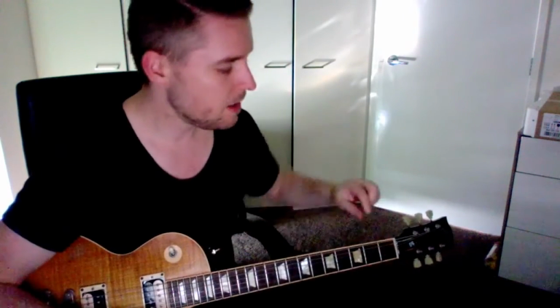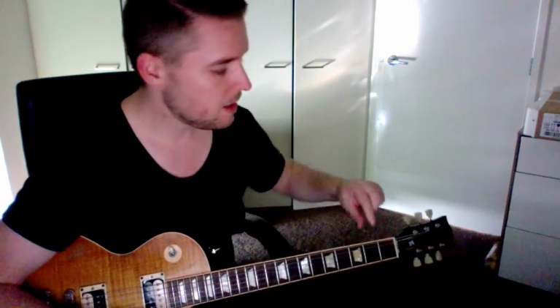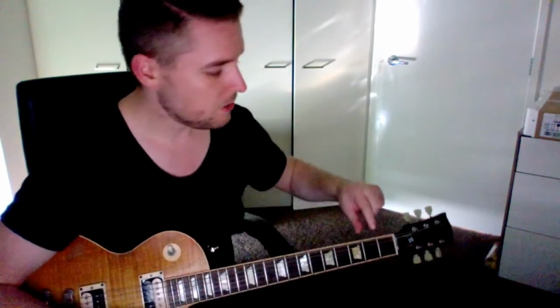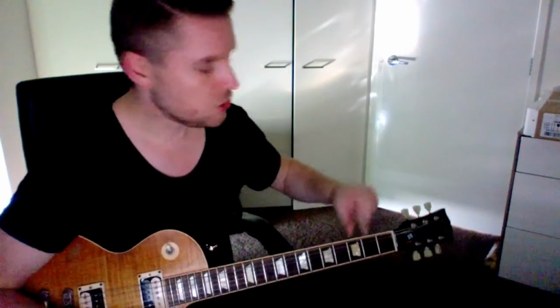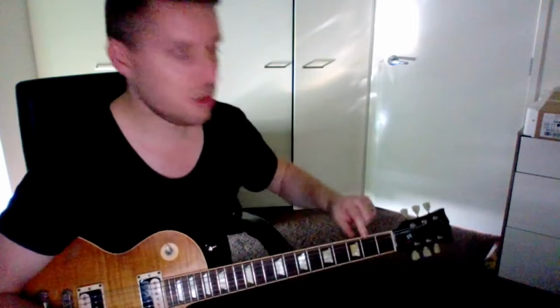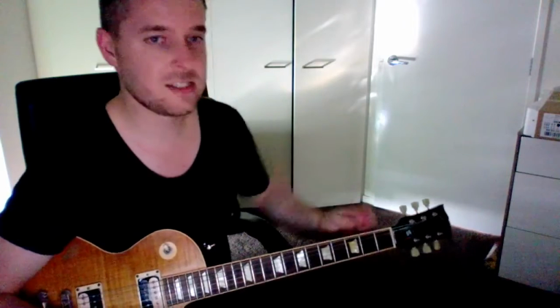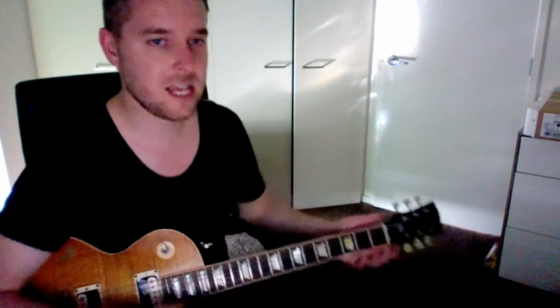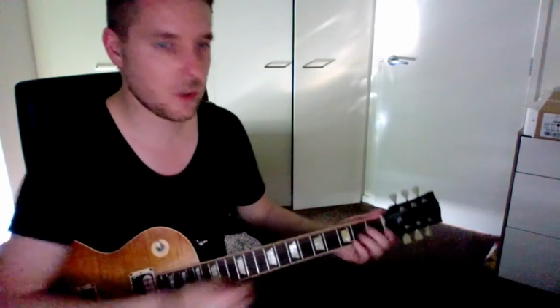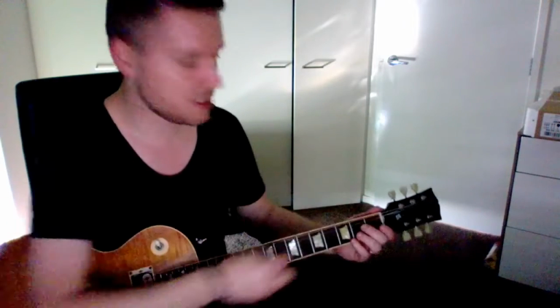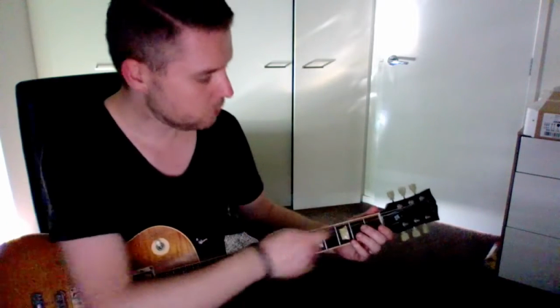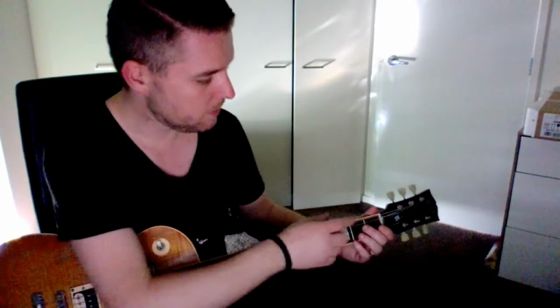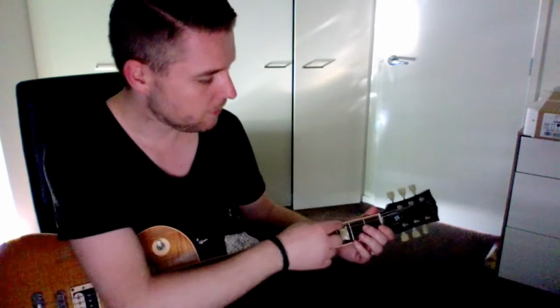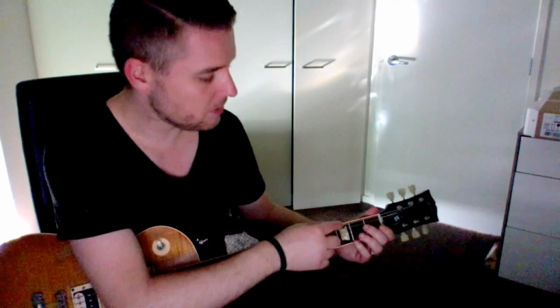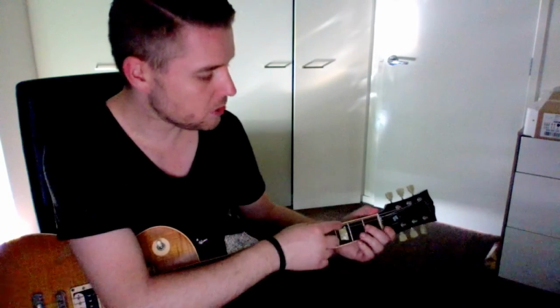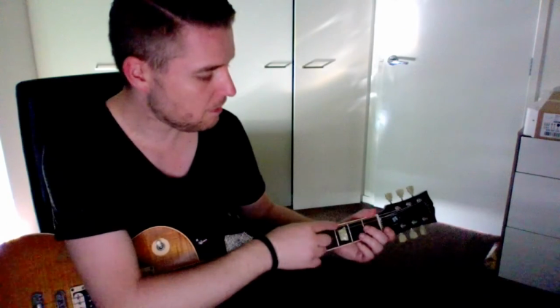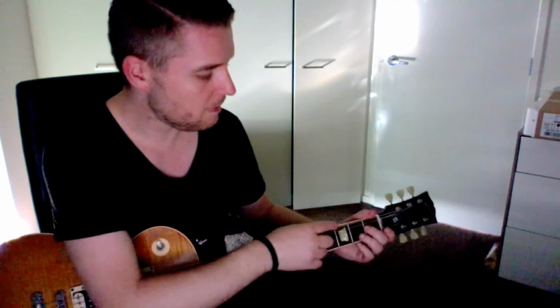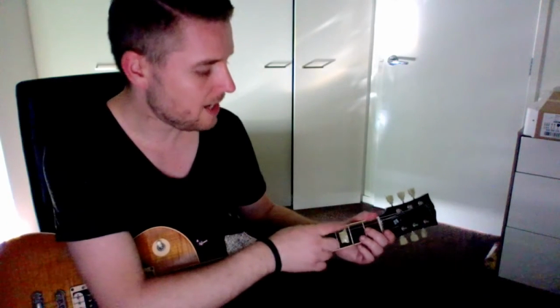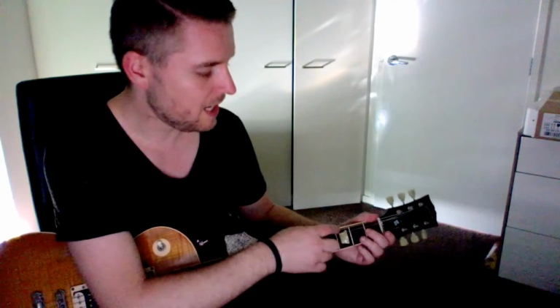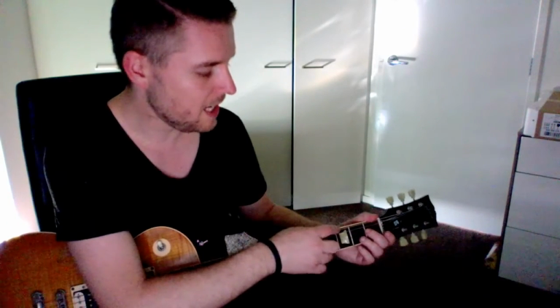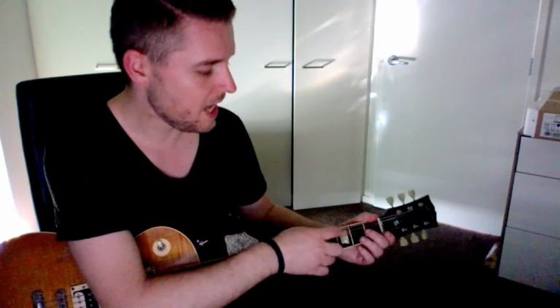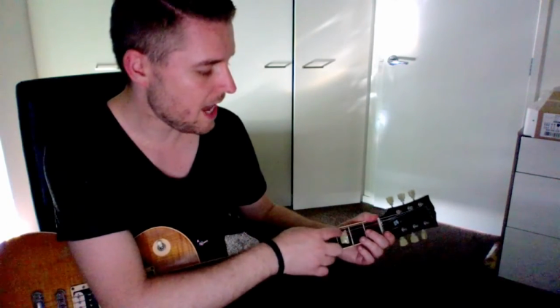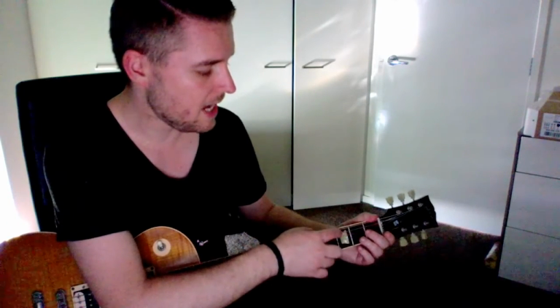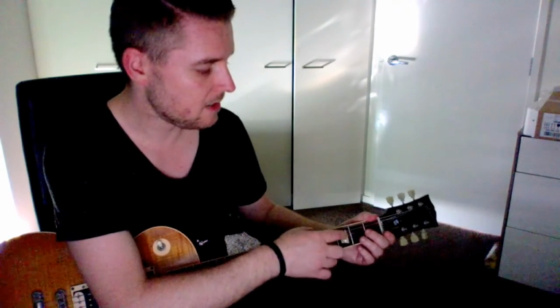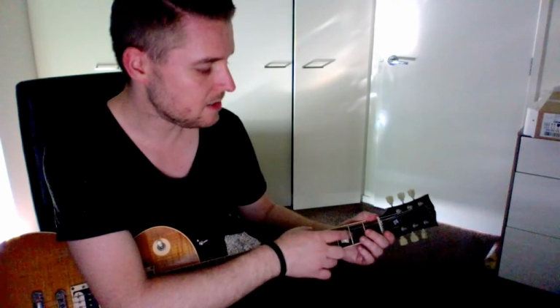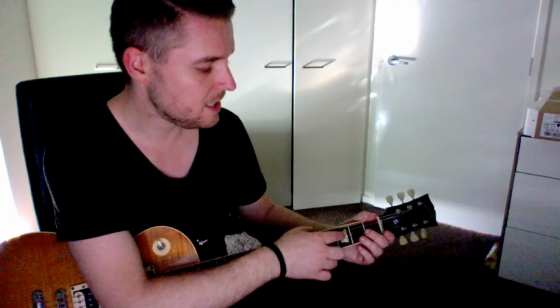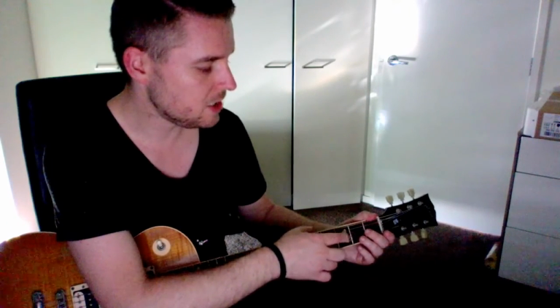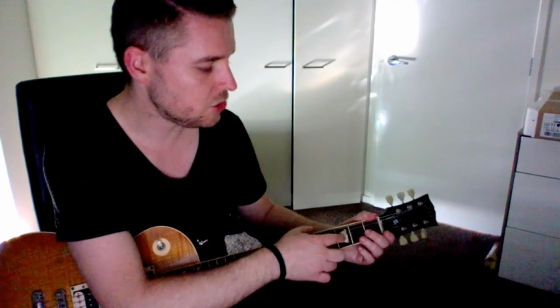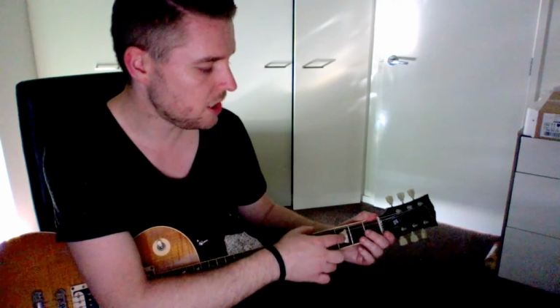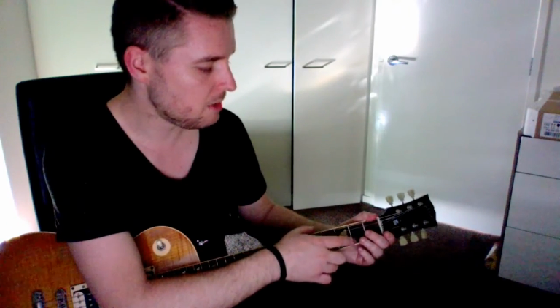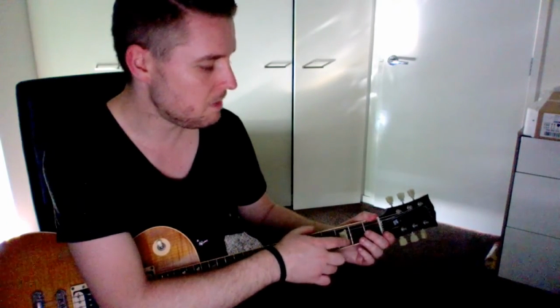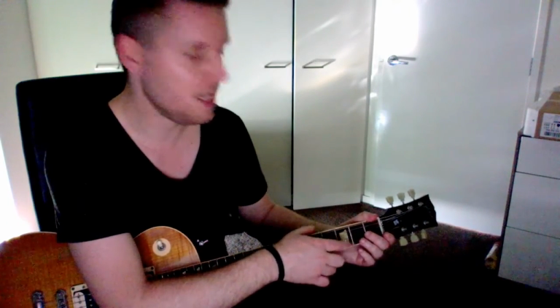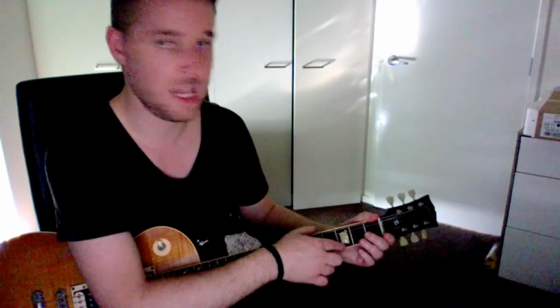The tuning sequence will be from the top: E, A, D, G, B, E.